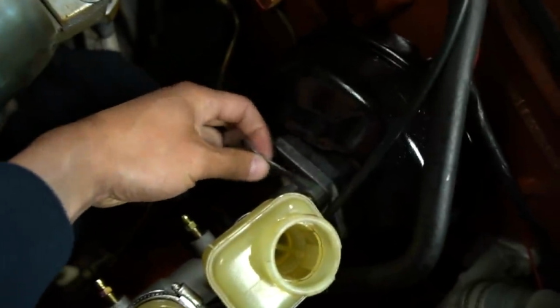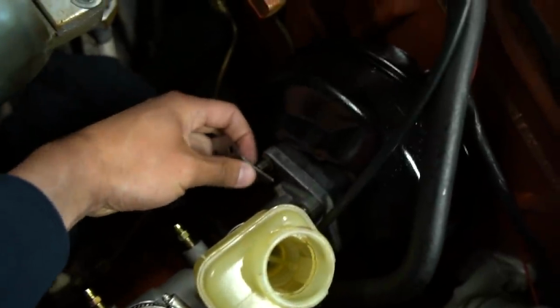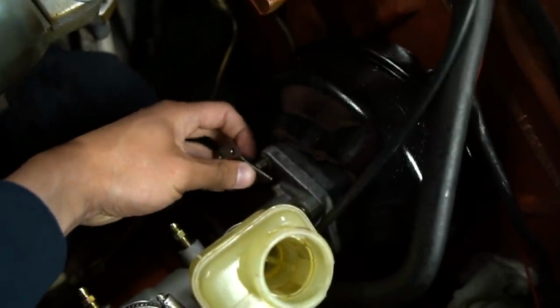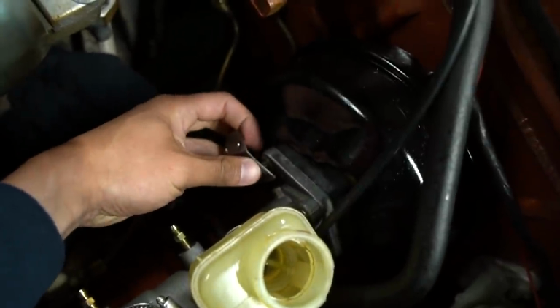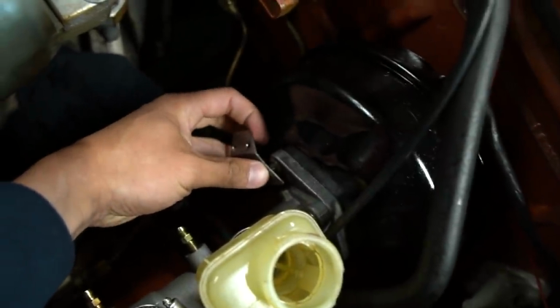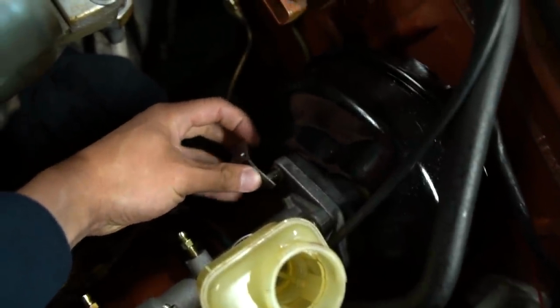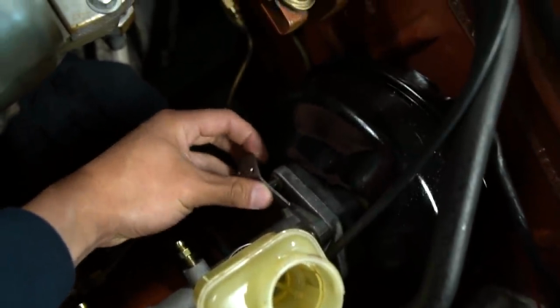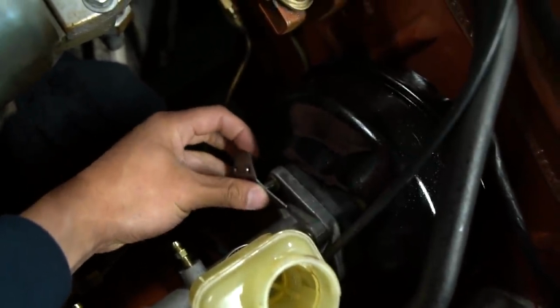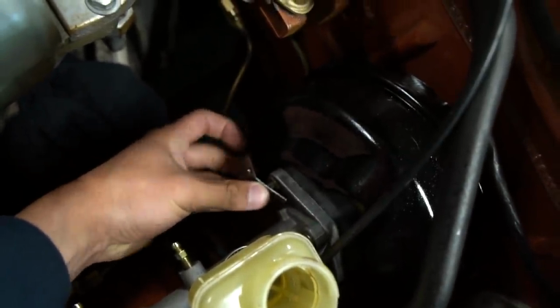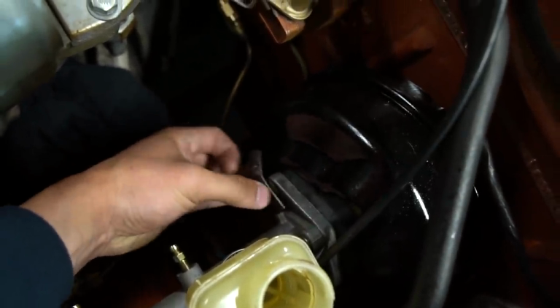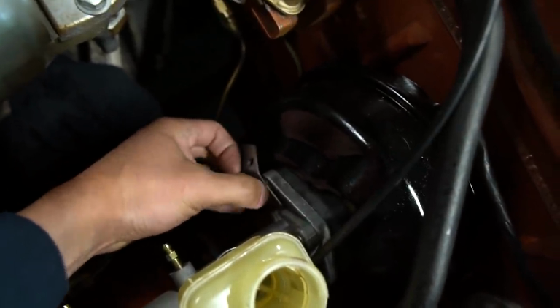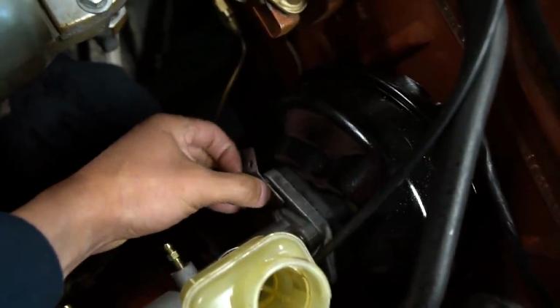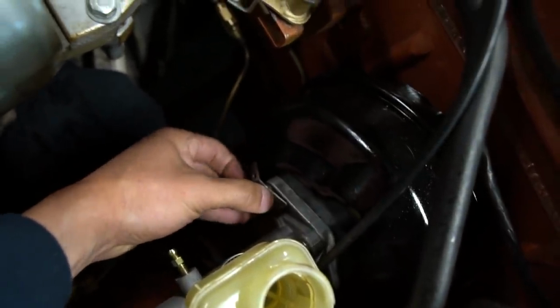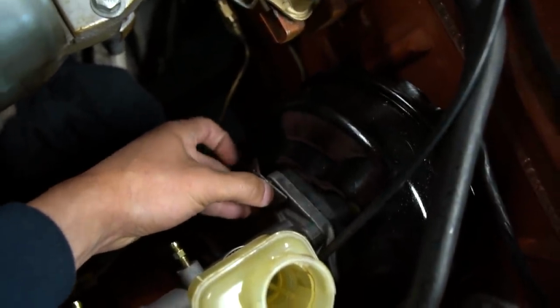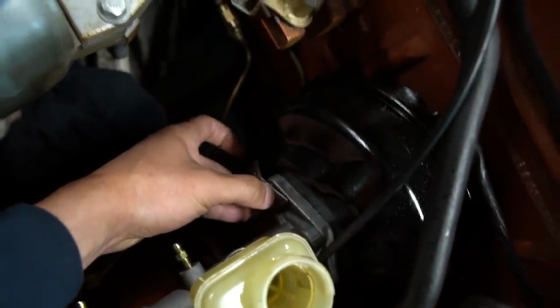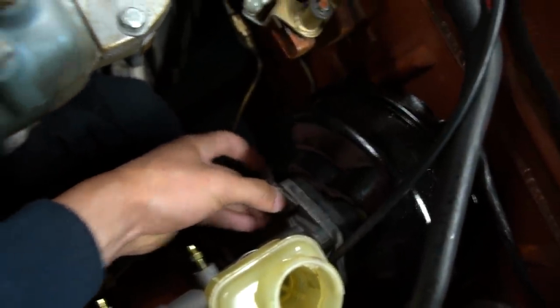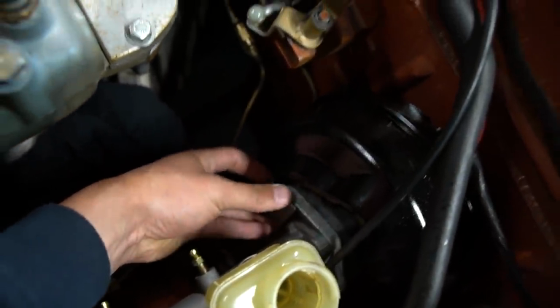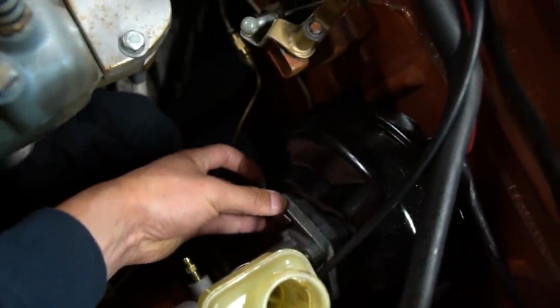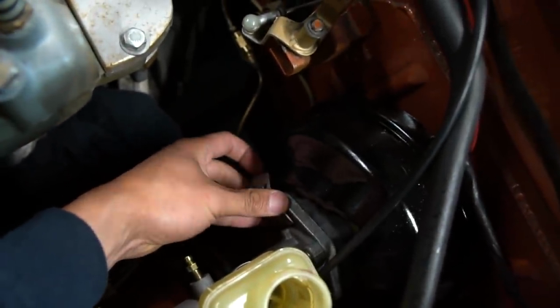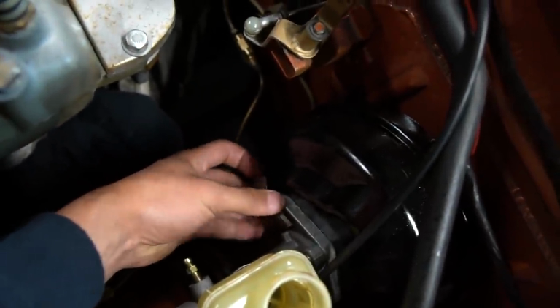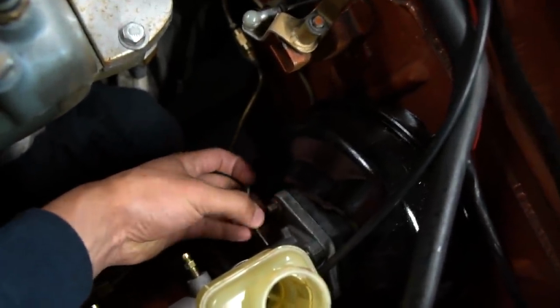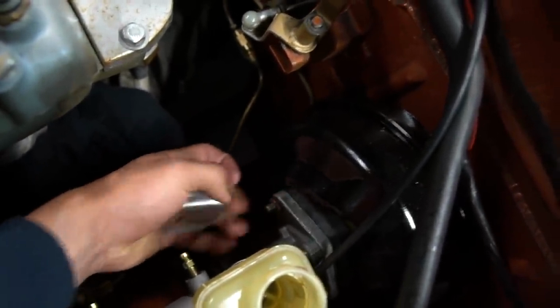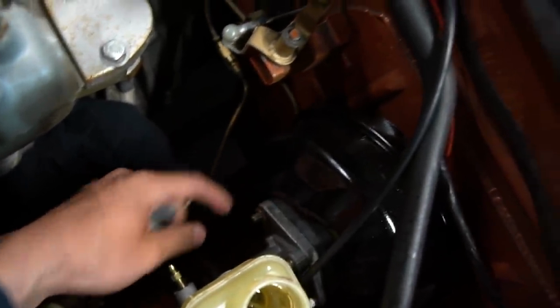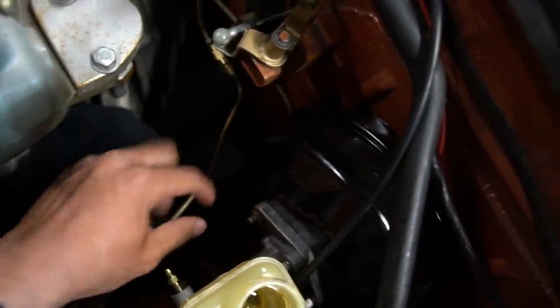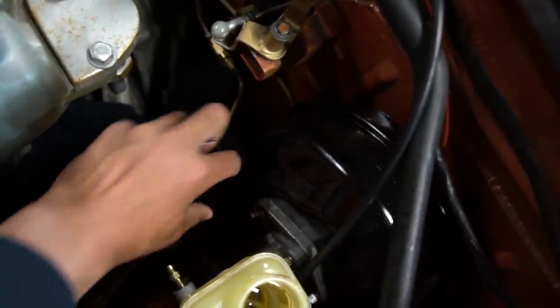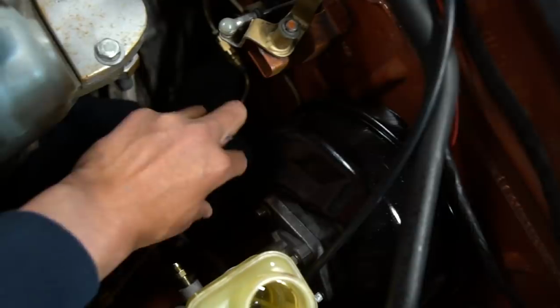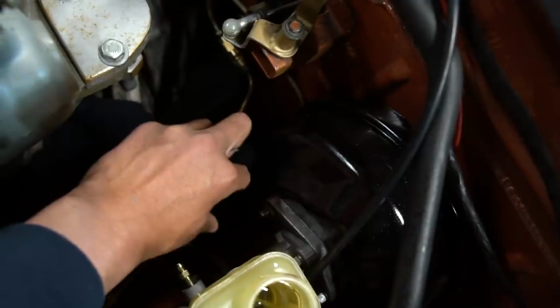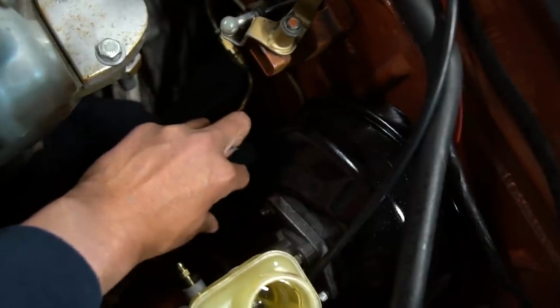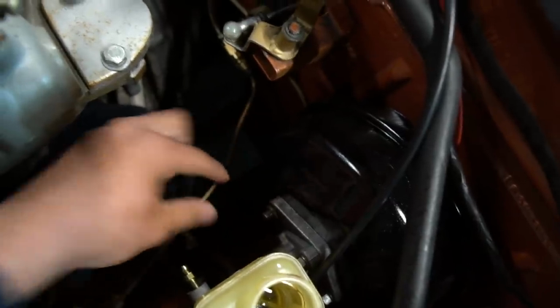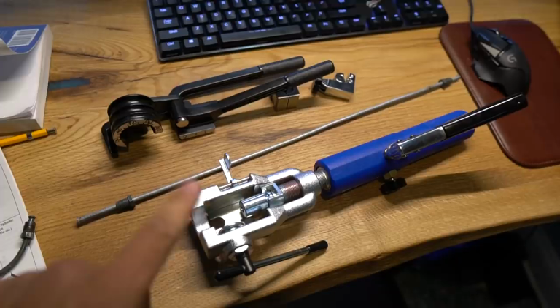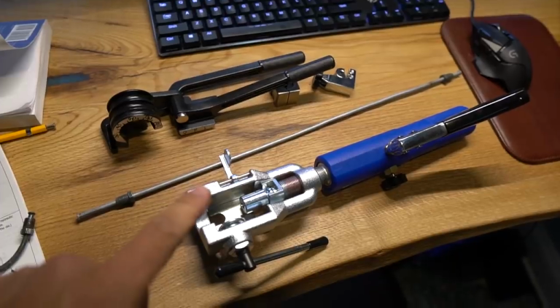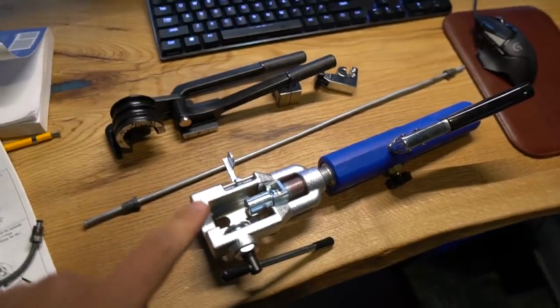As for mounting the prop valve into the car, I decided to mount it on the master cylinder for a clean install, so I created this nice little bracket that will be mounted right here so the prop valve can sit there.